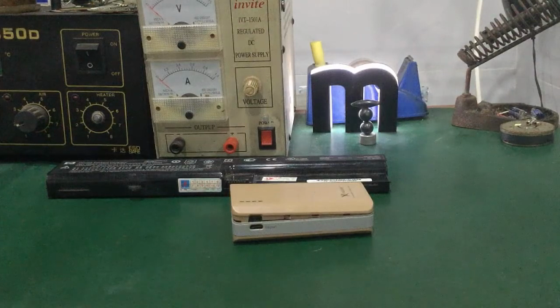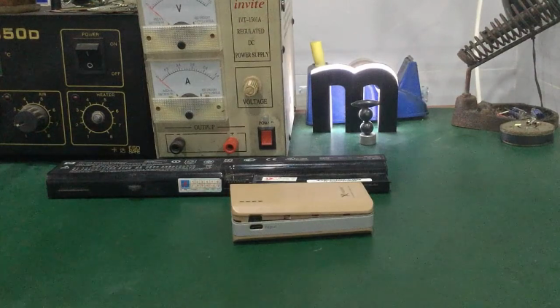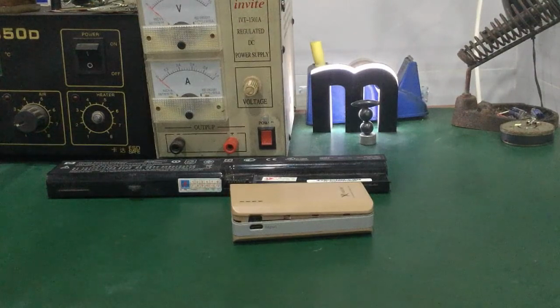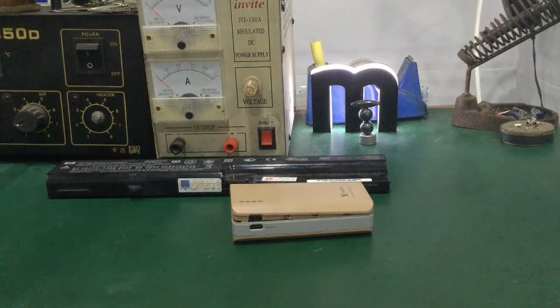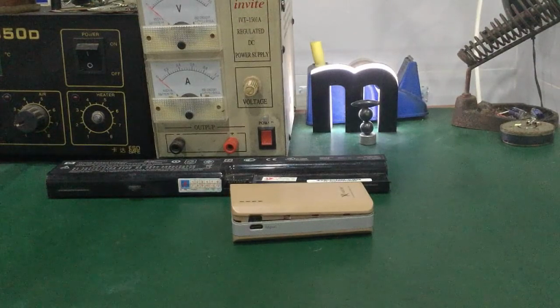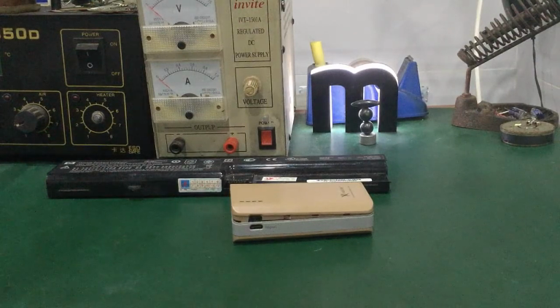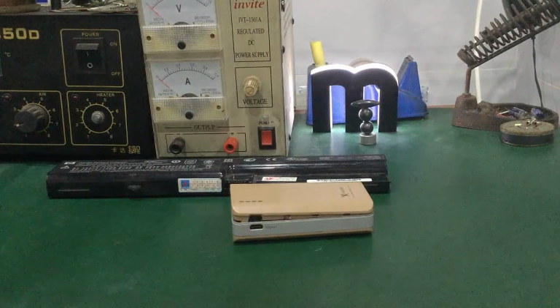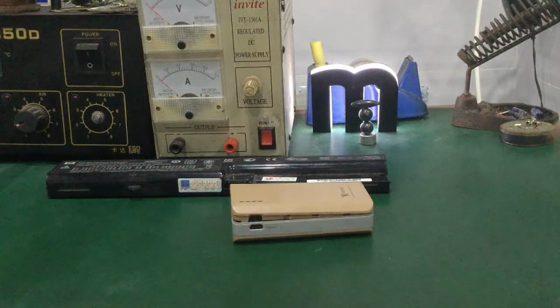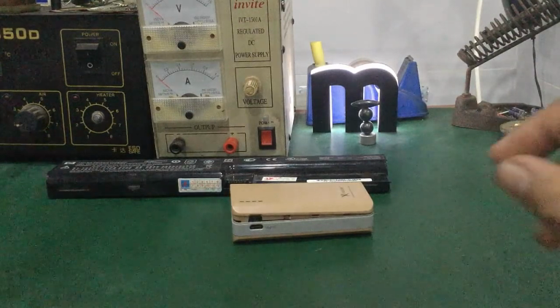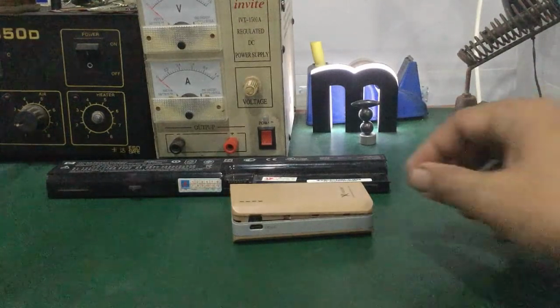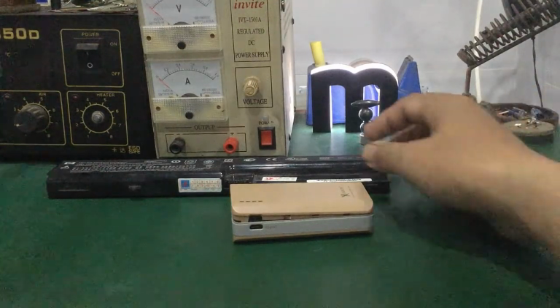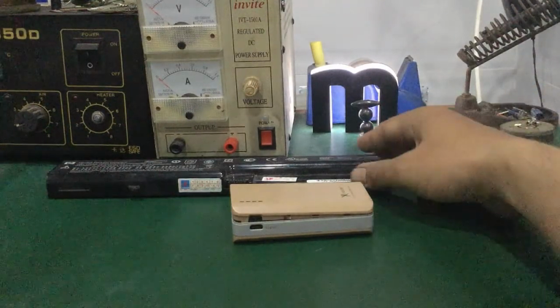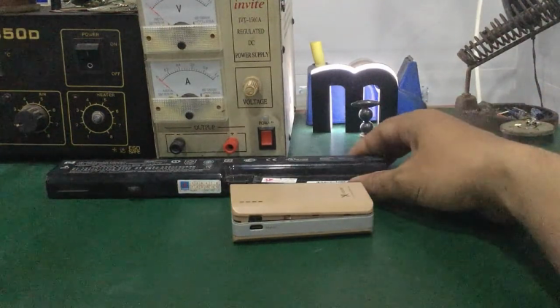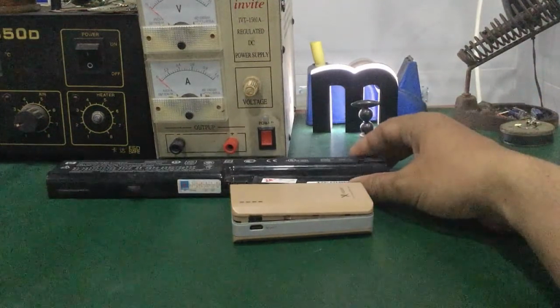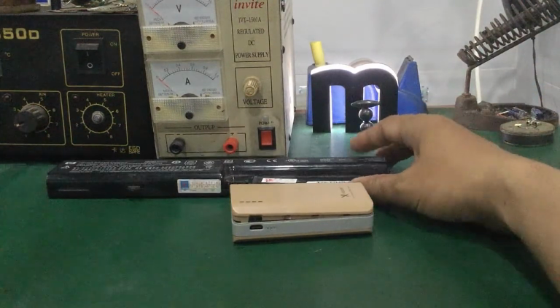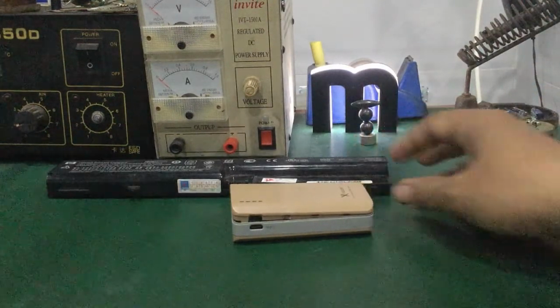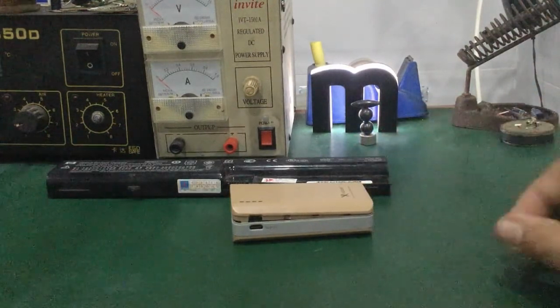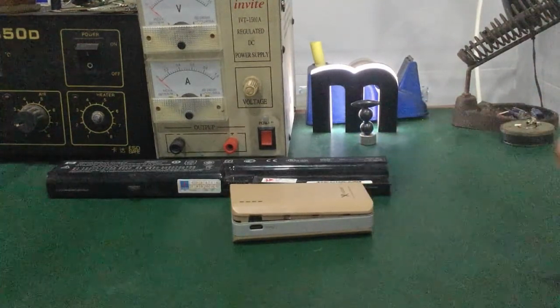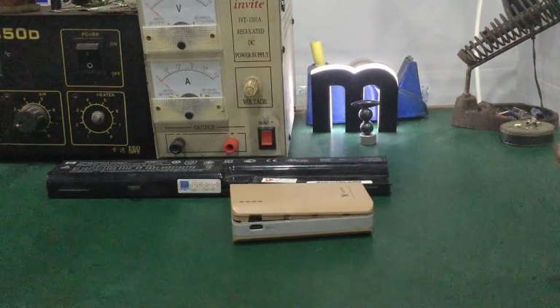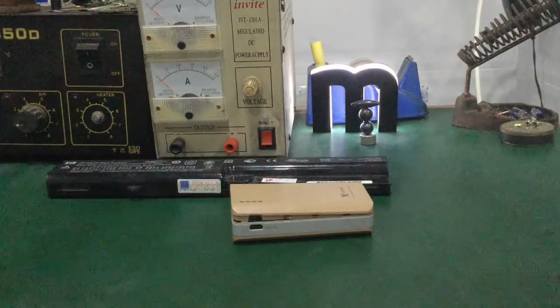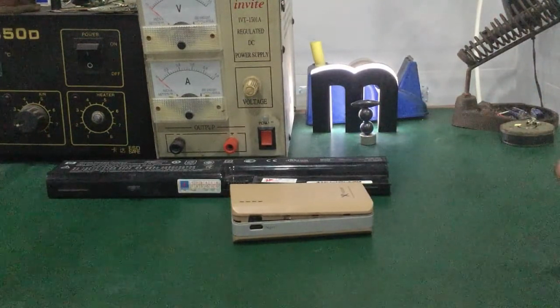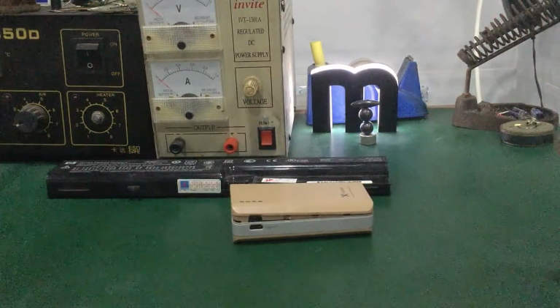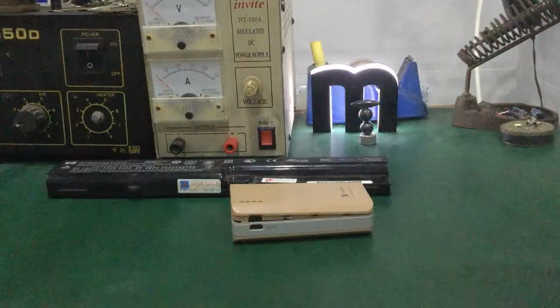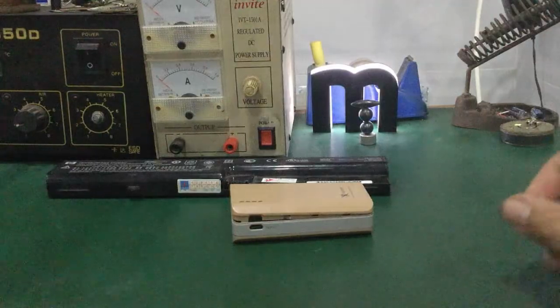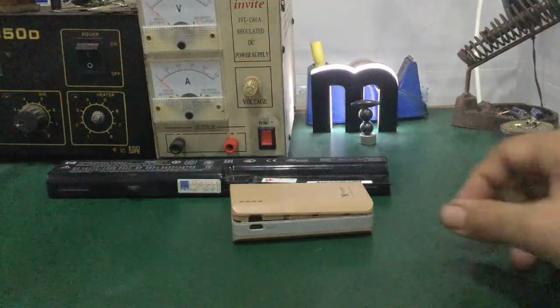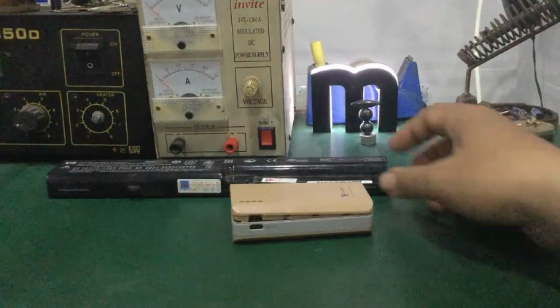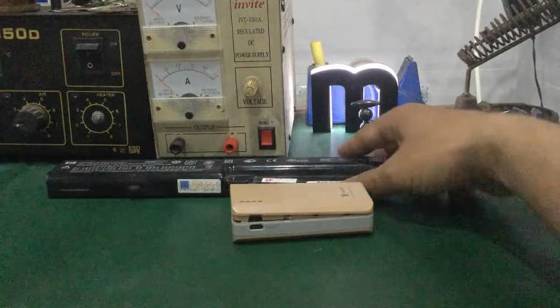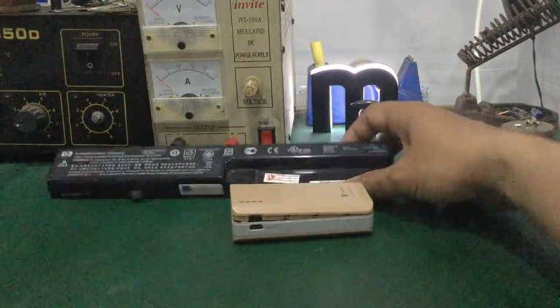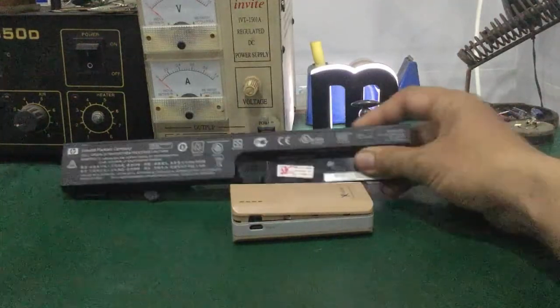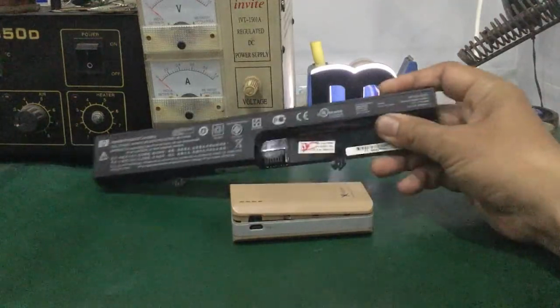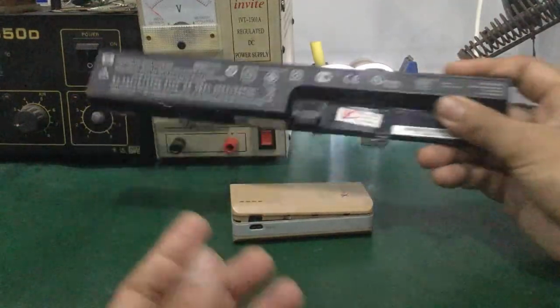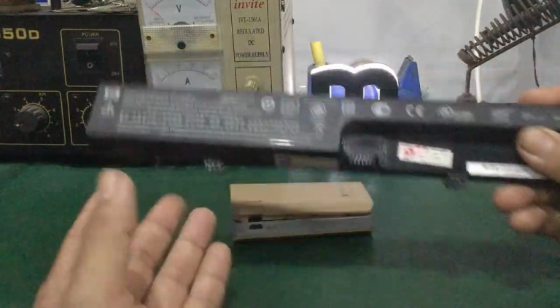Trong video này, mình sẽ hướng dẫn các bạn cách sửa cell pin 18650. Cell pin 18650 có thể tìm thấy trong pin laptop.